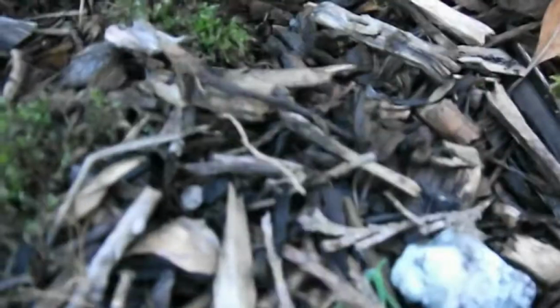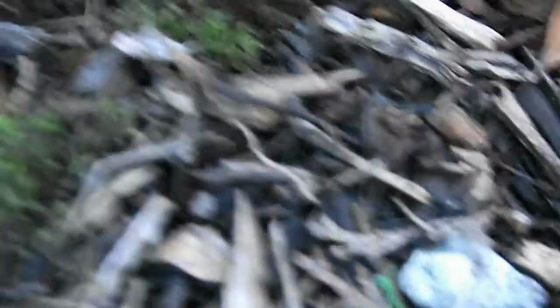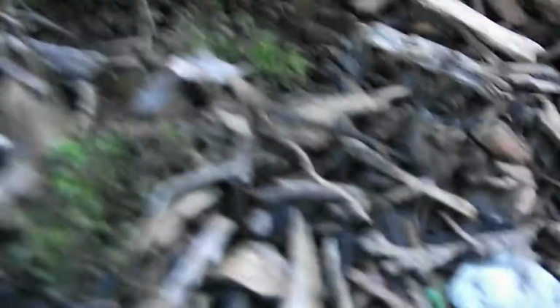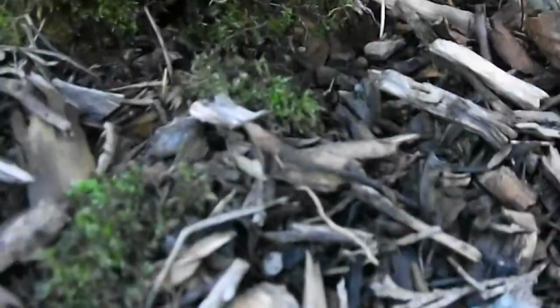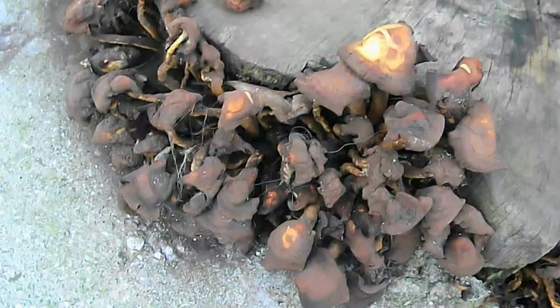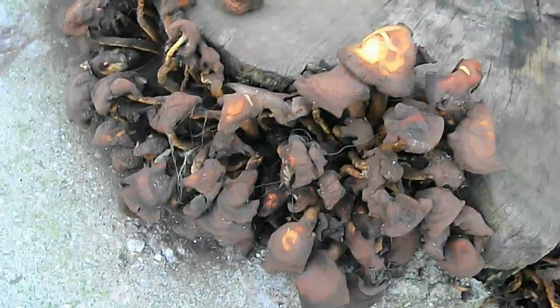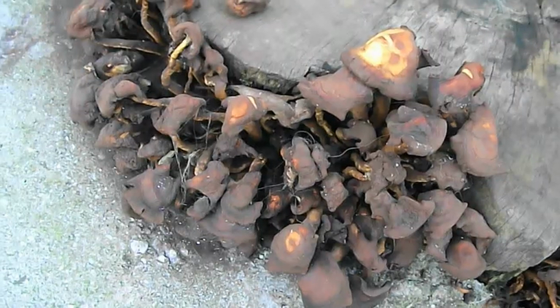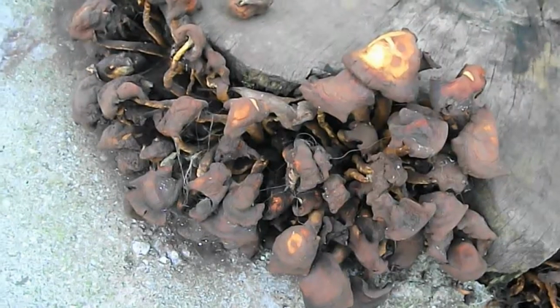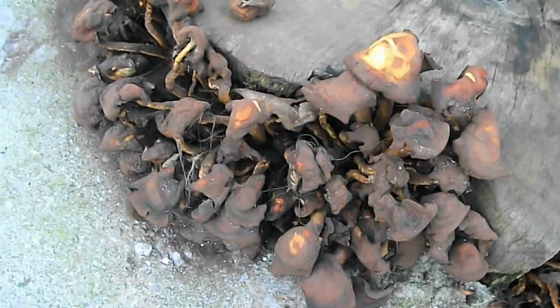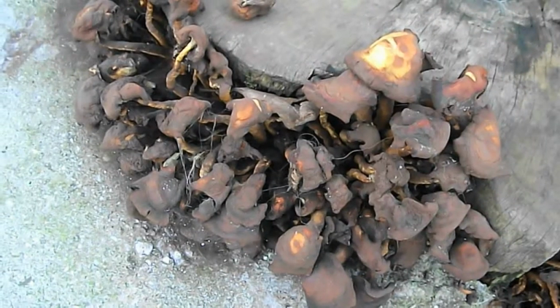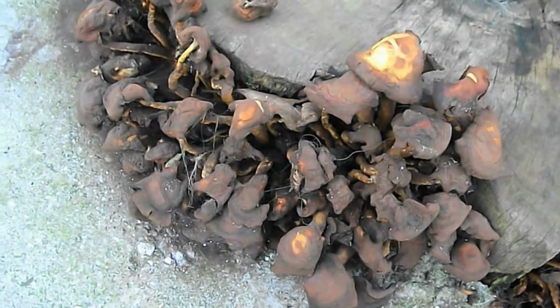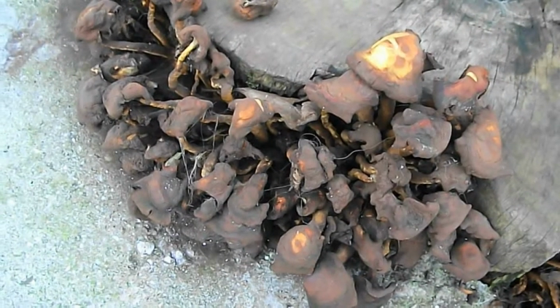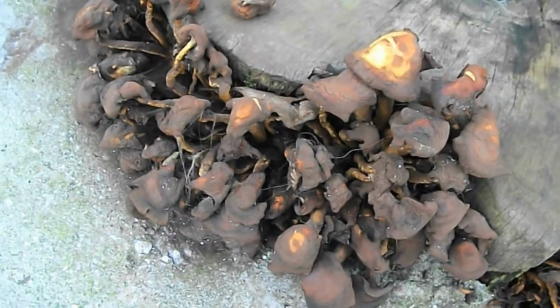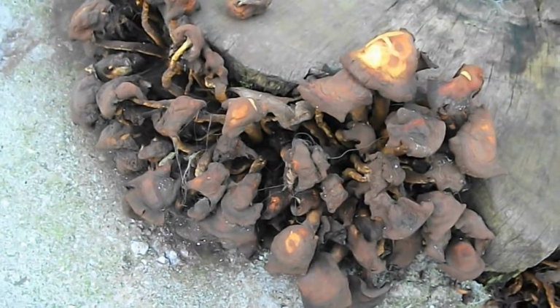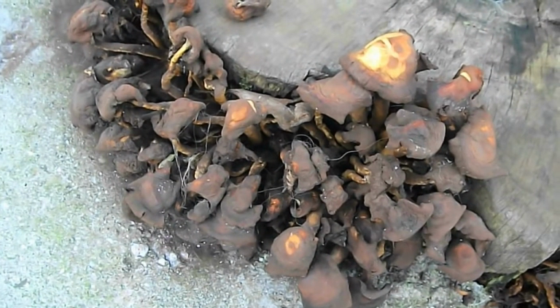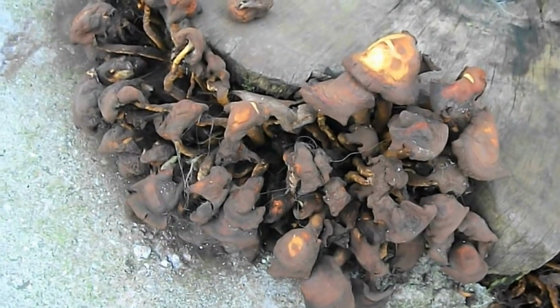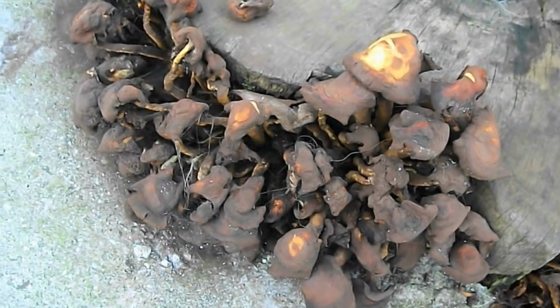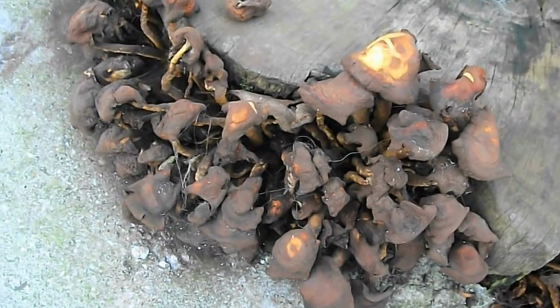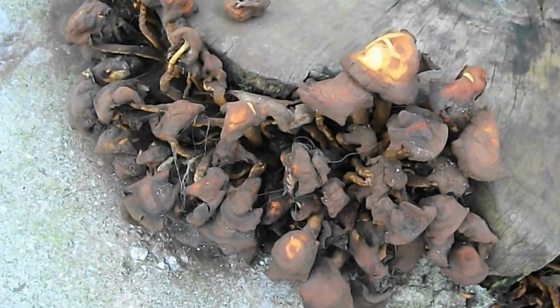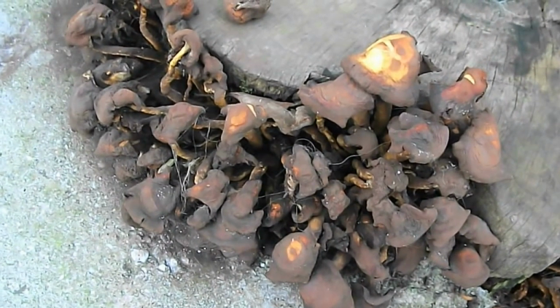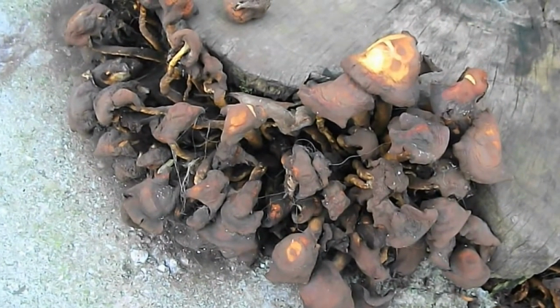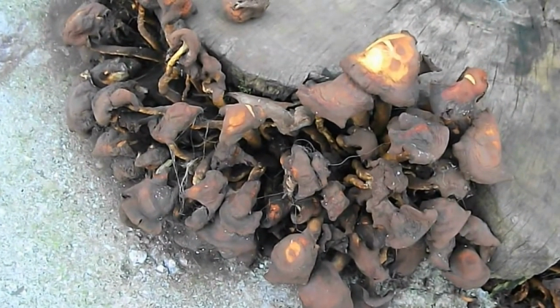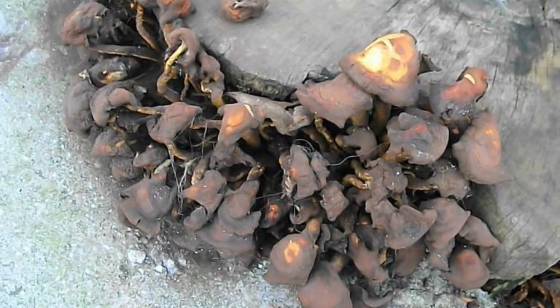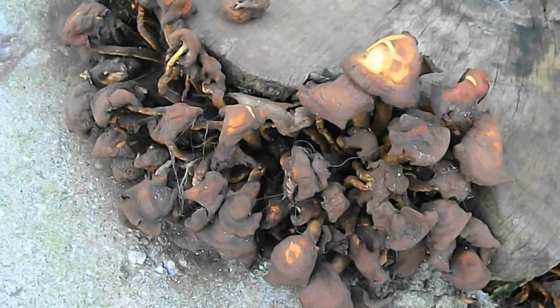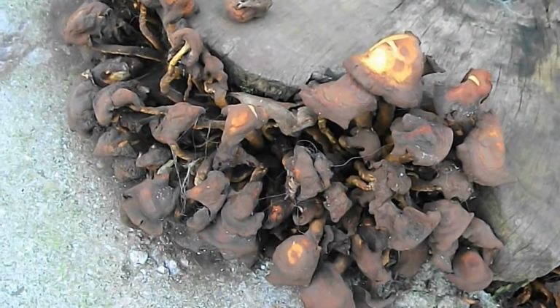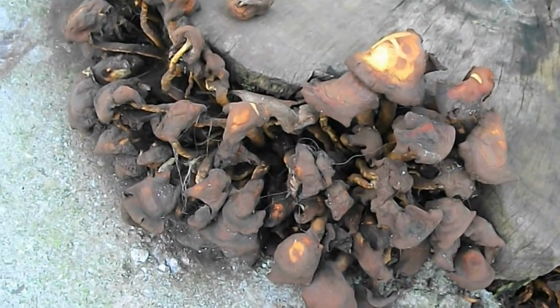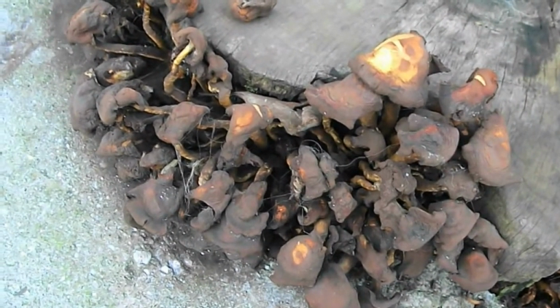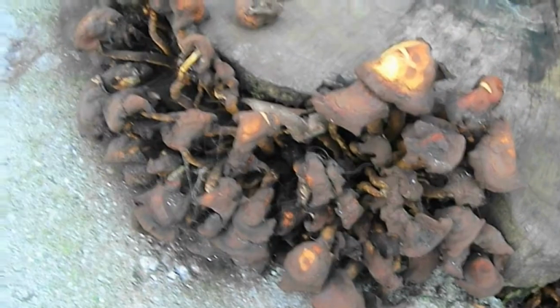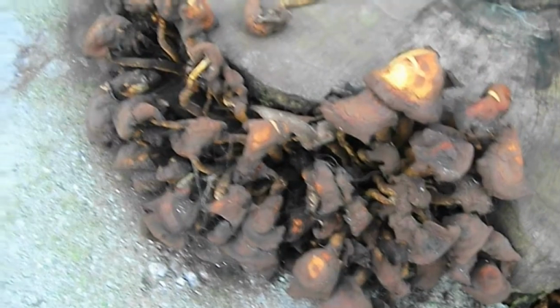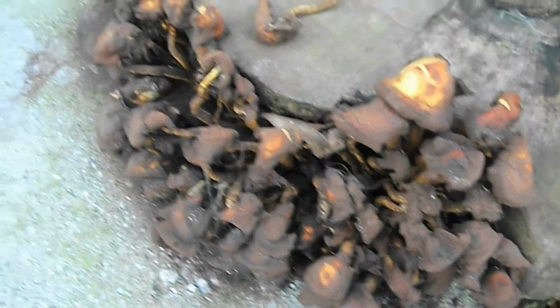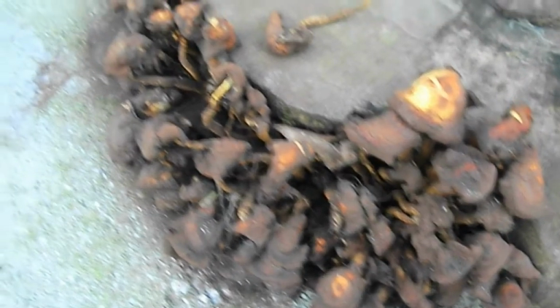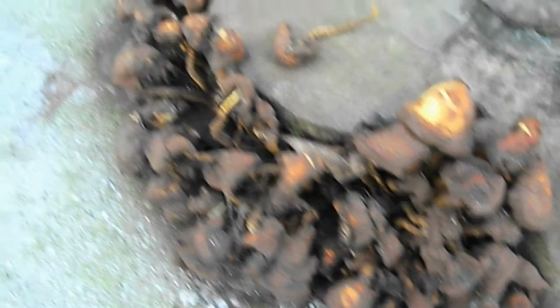And this I think is honey fungus, Armillaria mellea — a killer of trees.